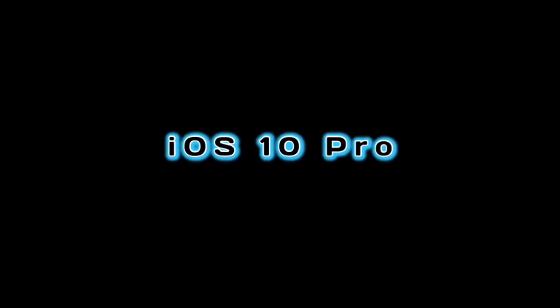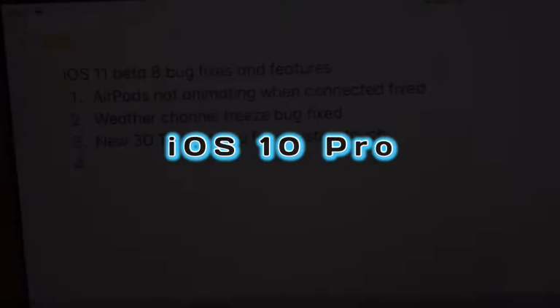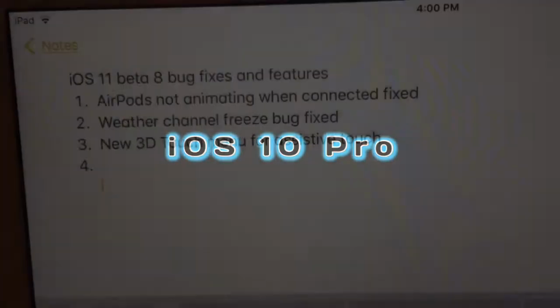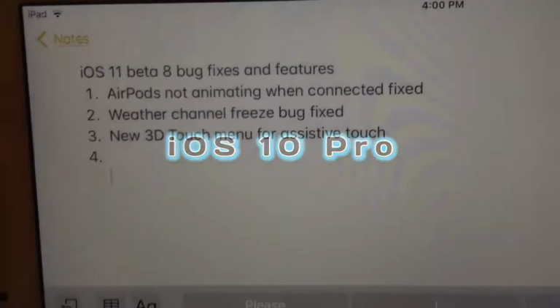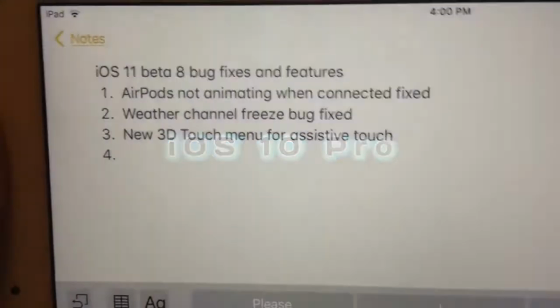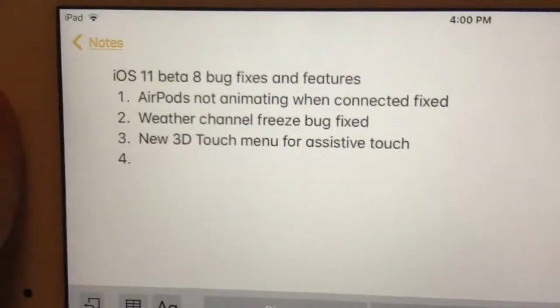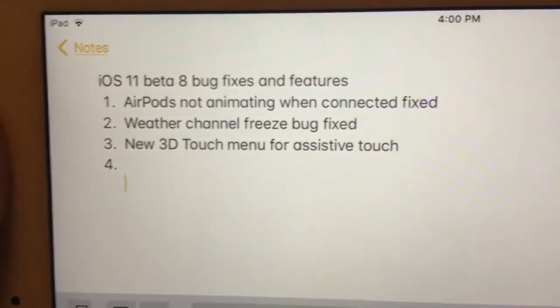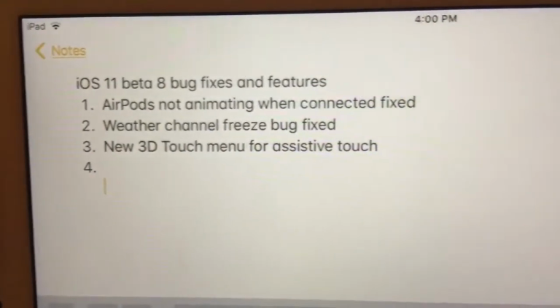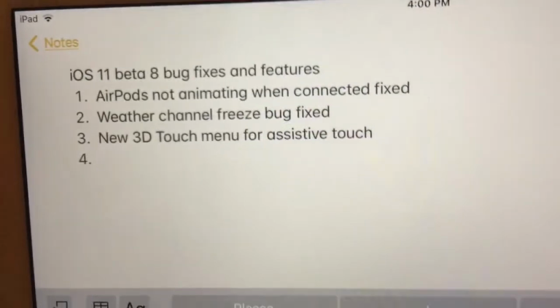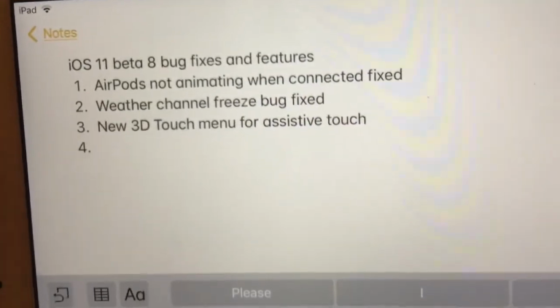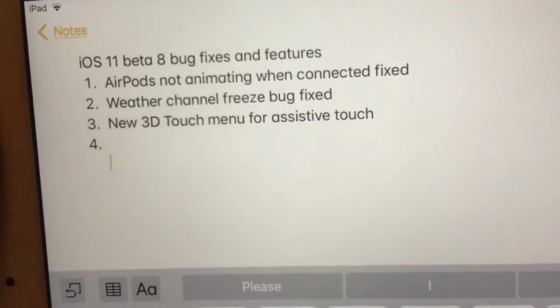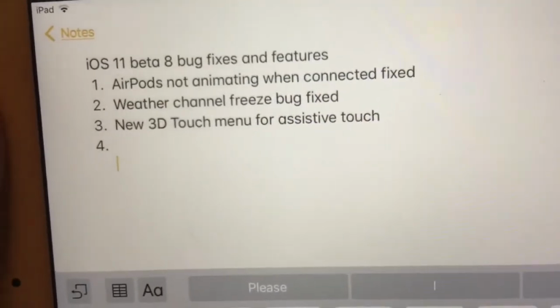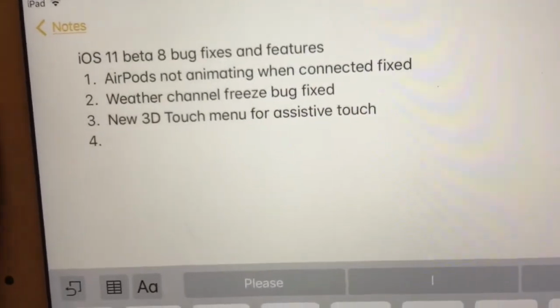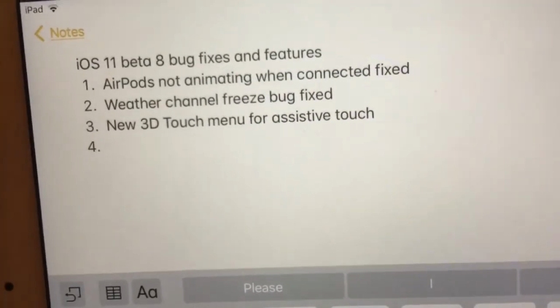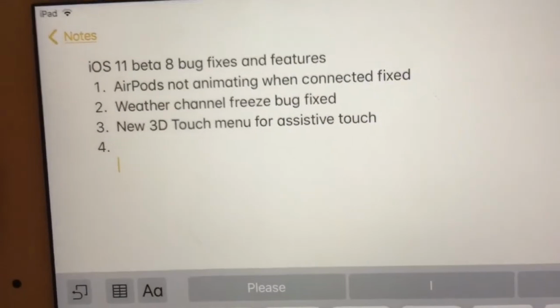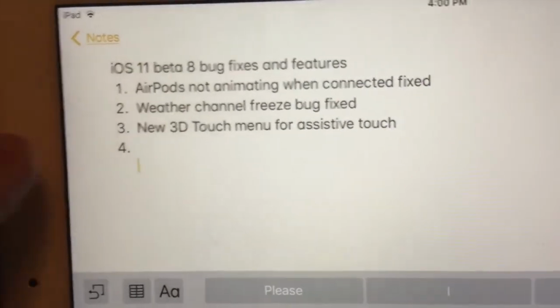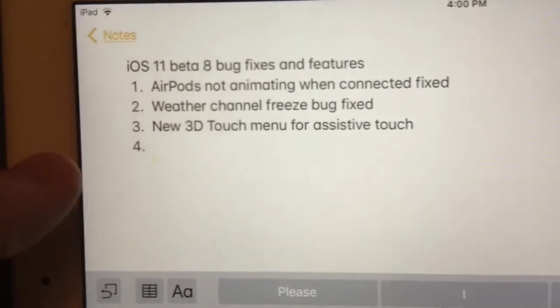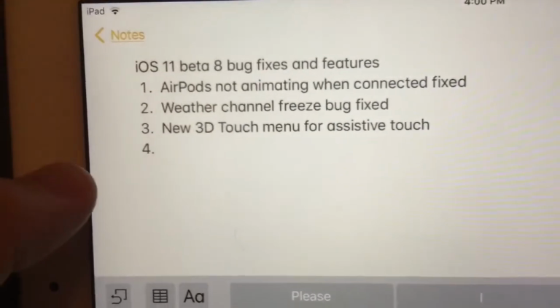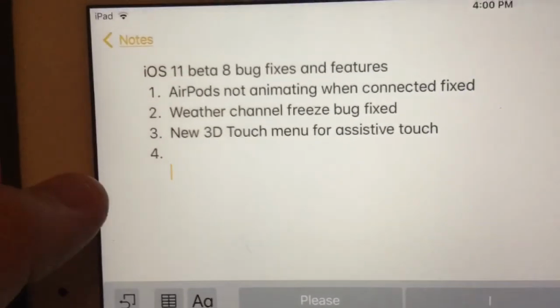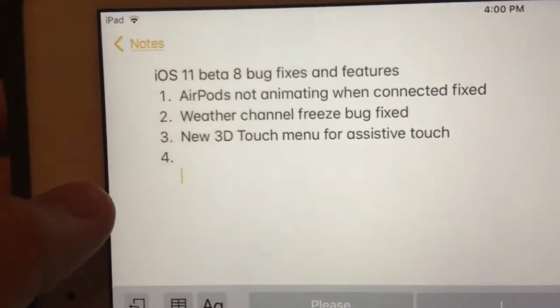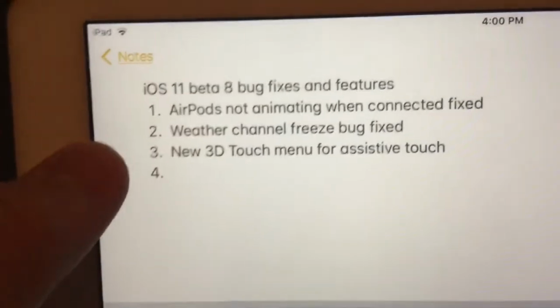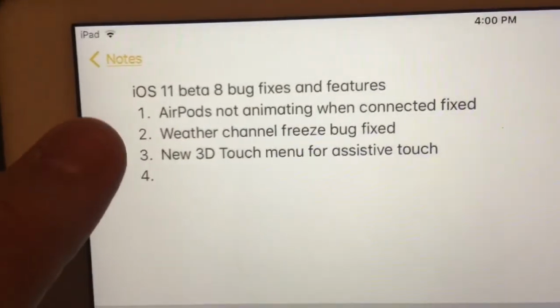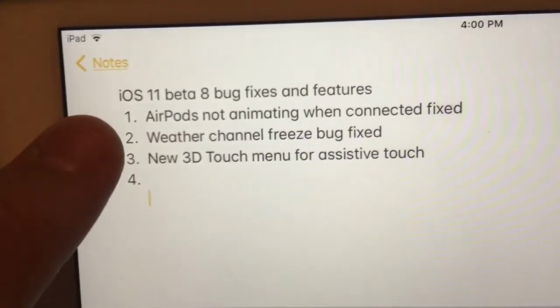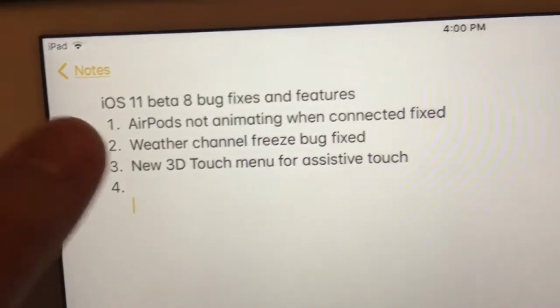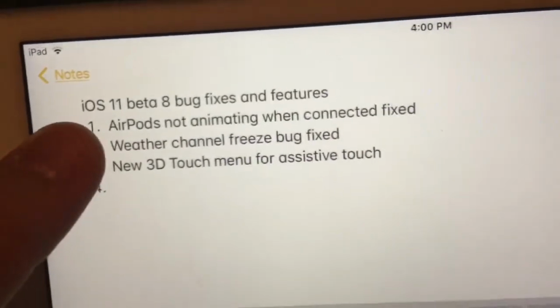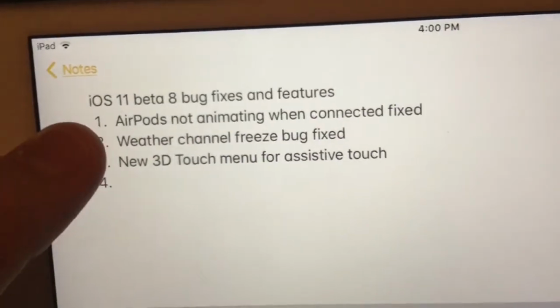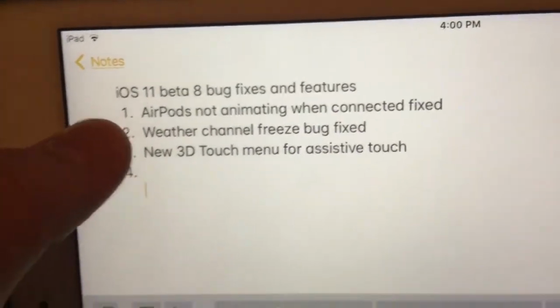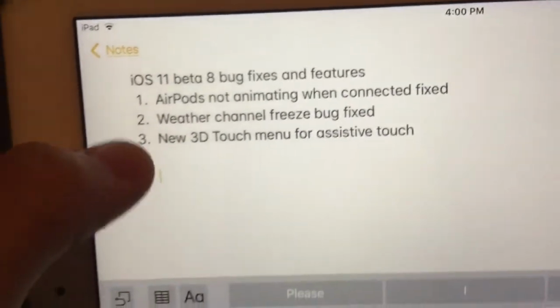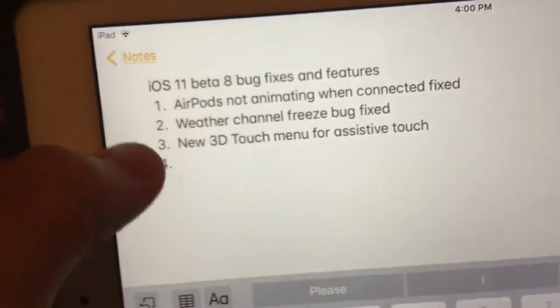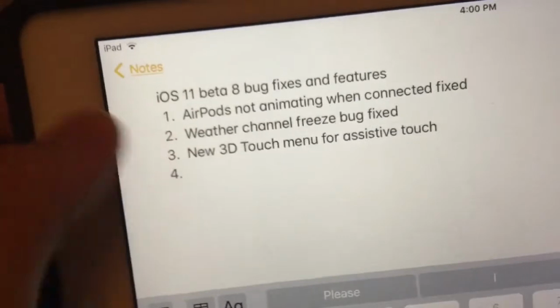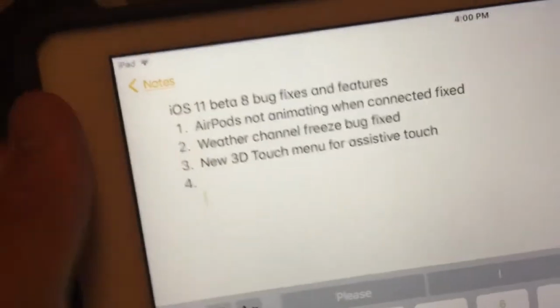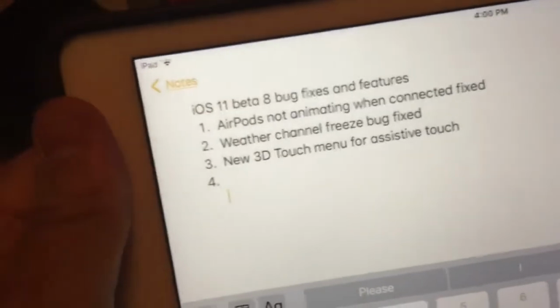Hey guys, today I'm going to show you two bug fixes and one hidden feature in iOS 11 beta 8 that I found today — three changes.